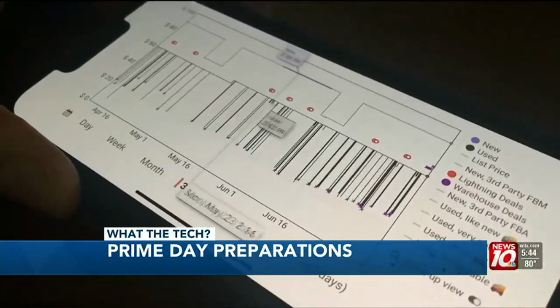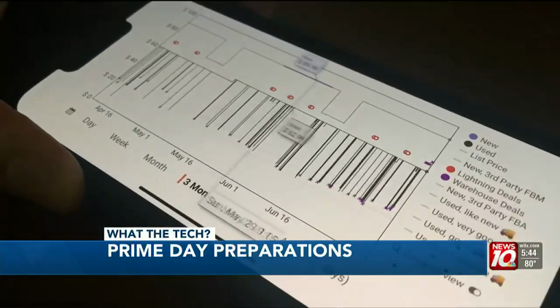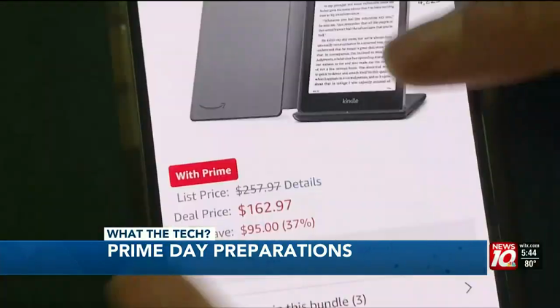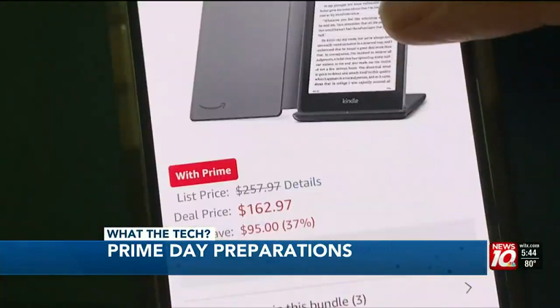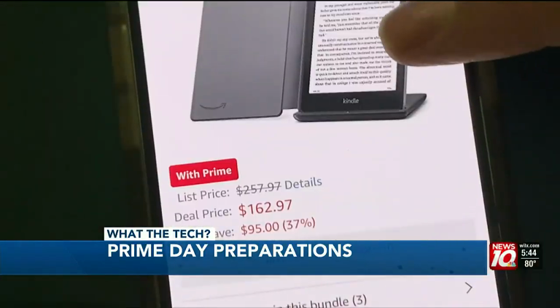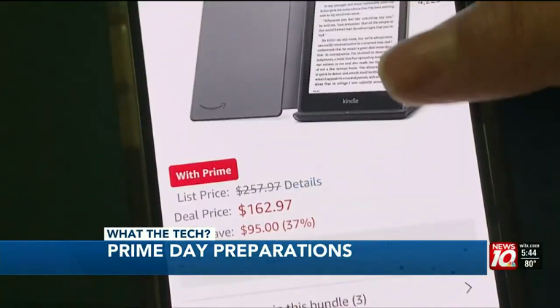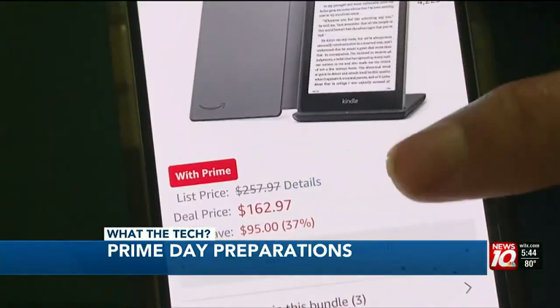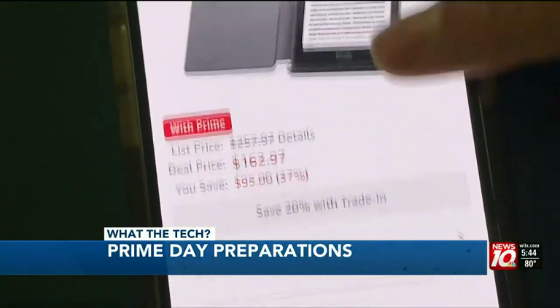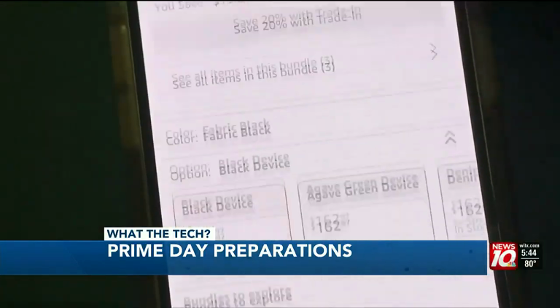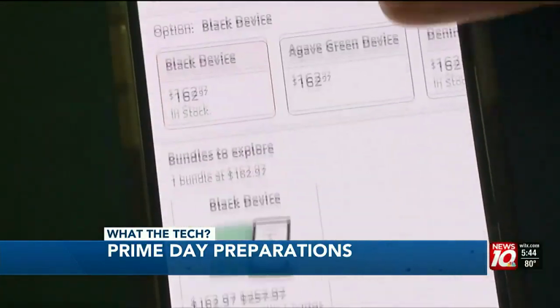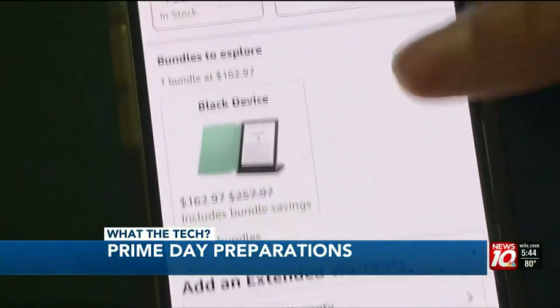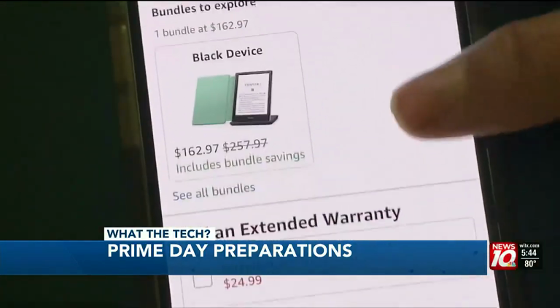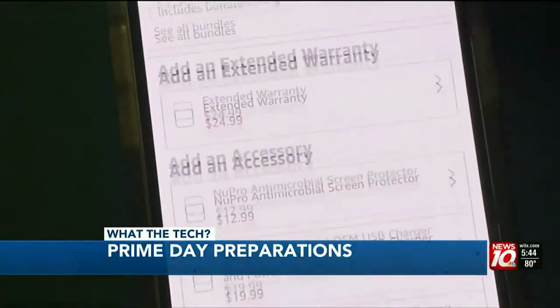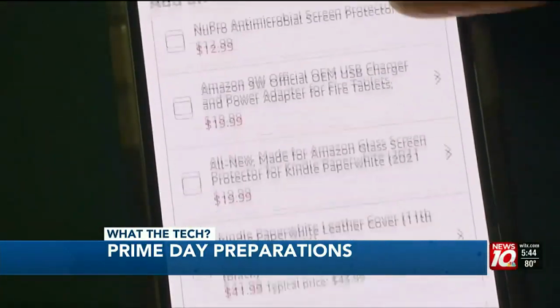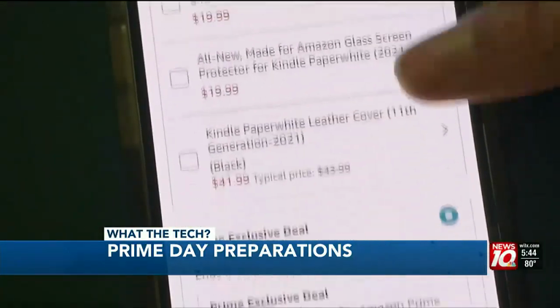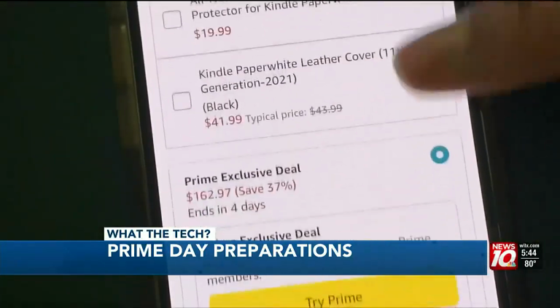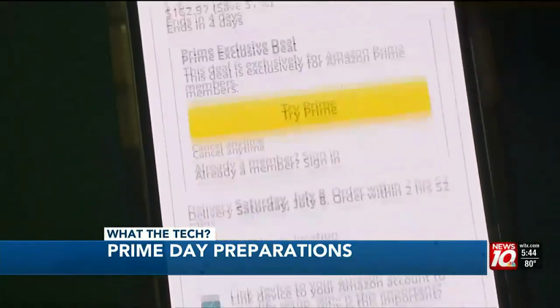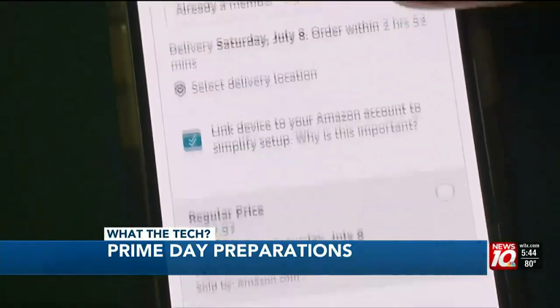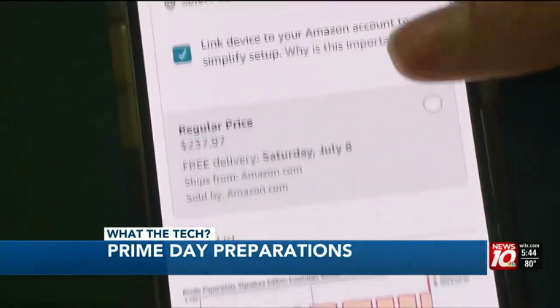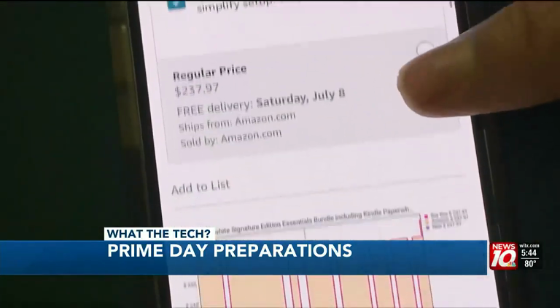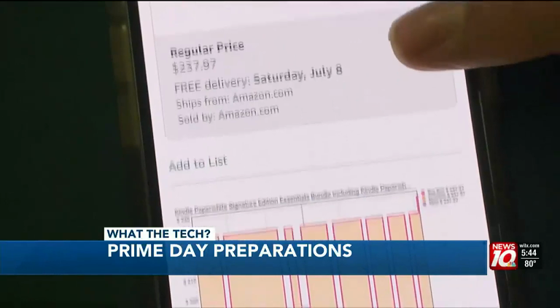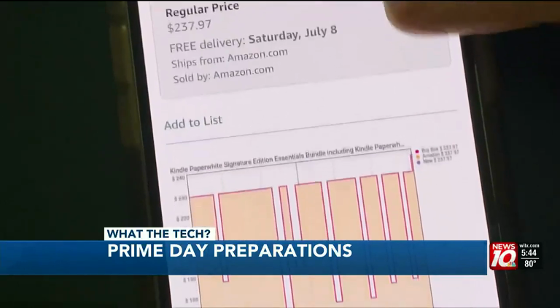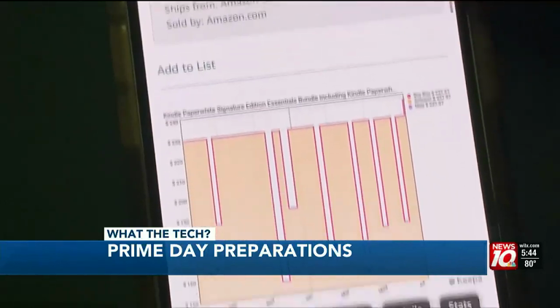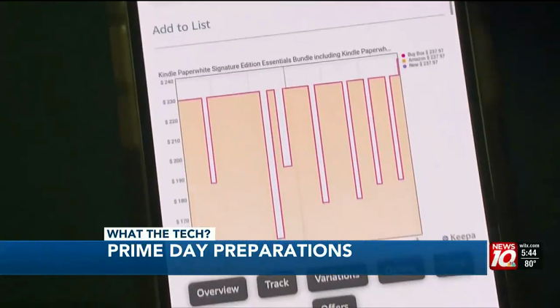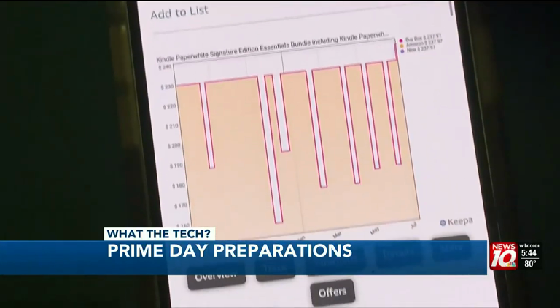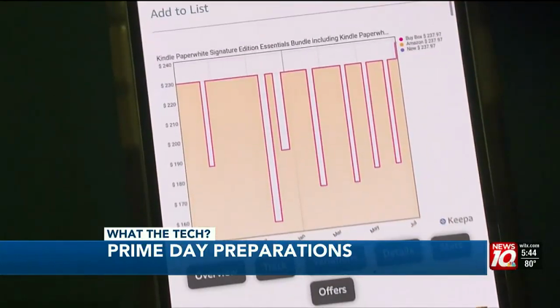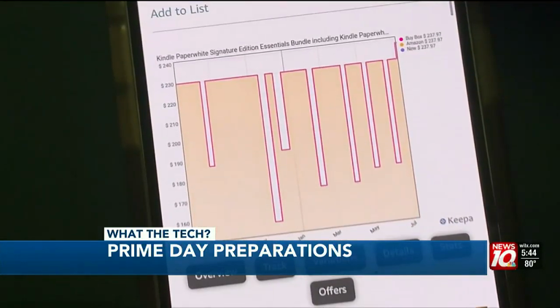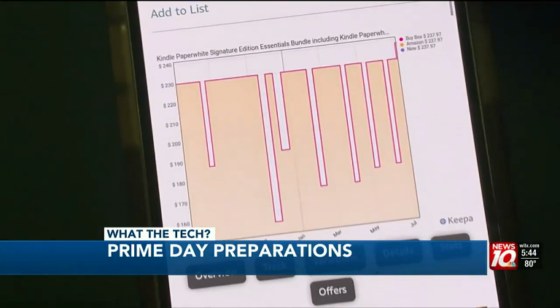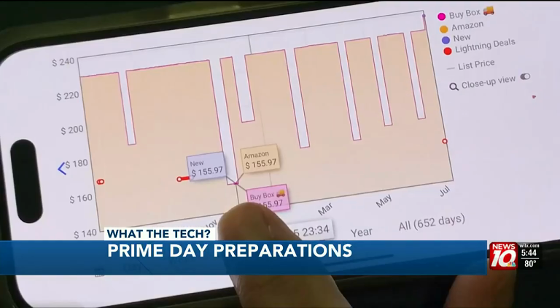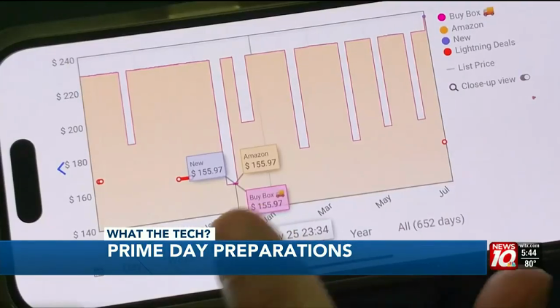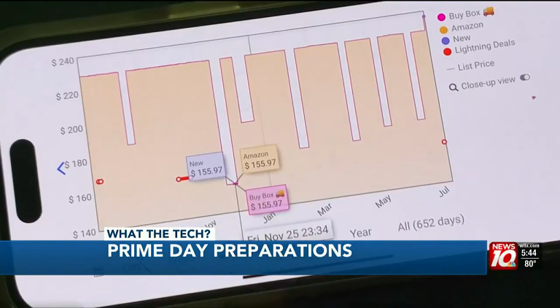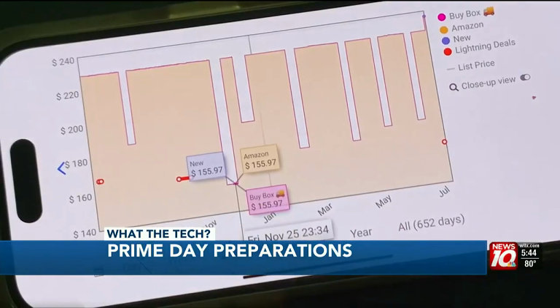The Kindle Paperwhite bundle is on sale right now for $162, but last Cyber Monday it was $155.